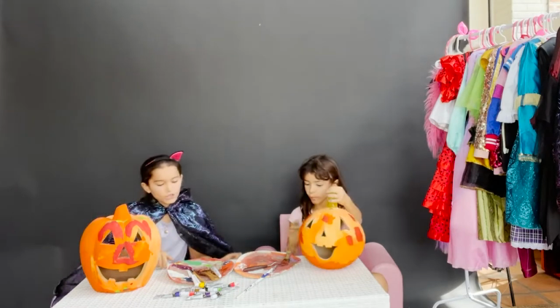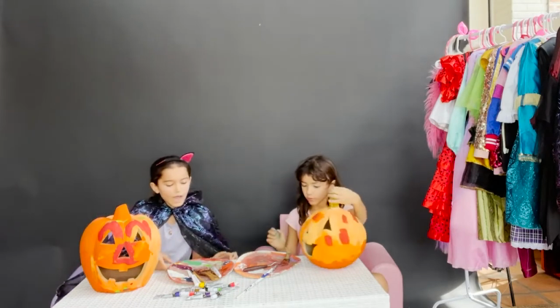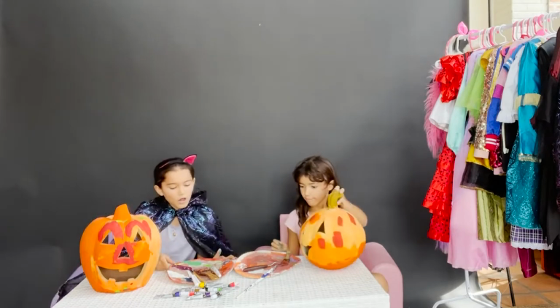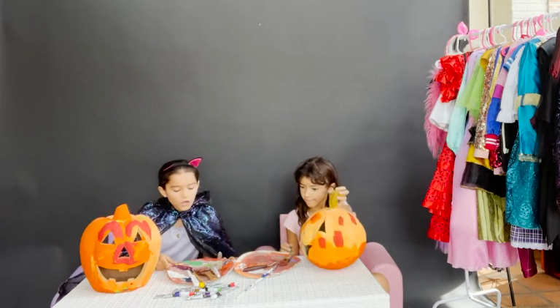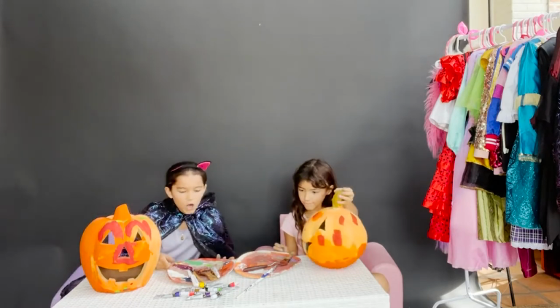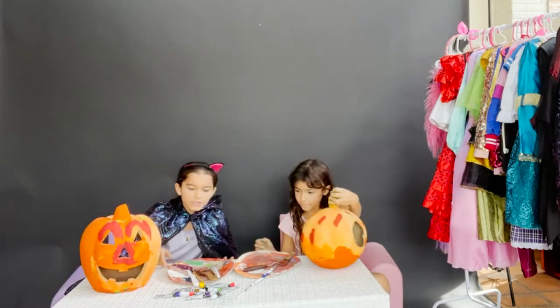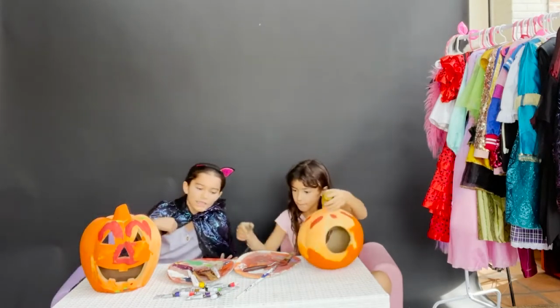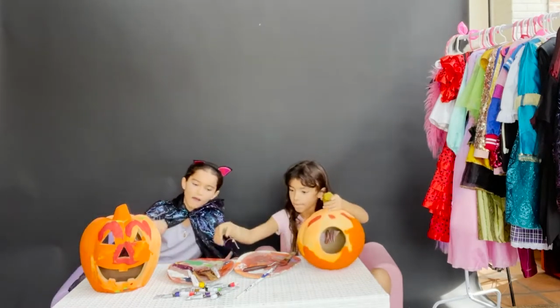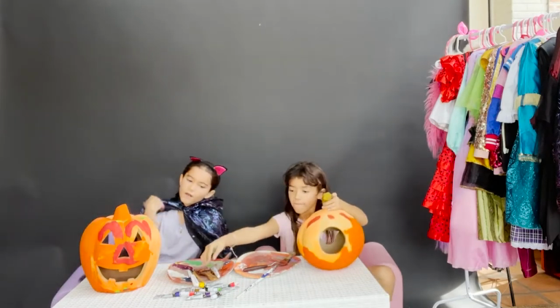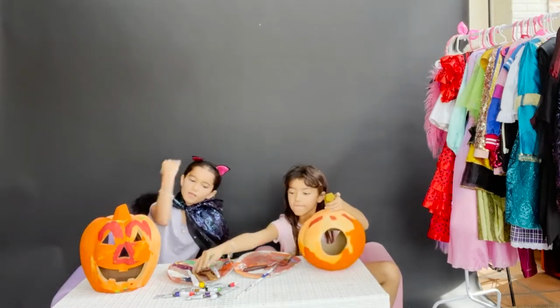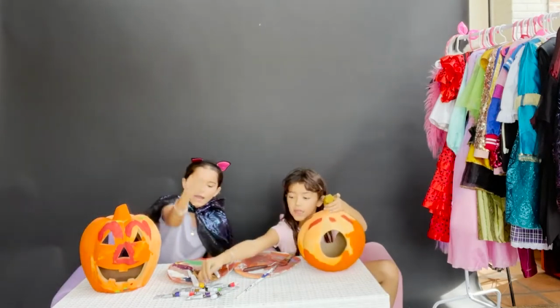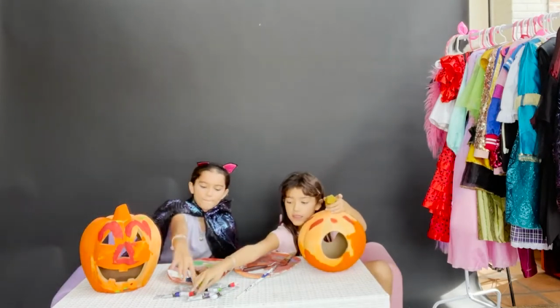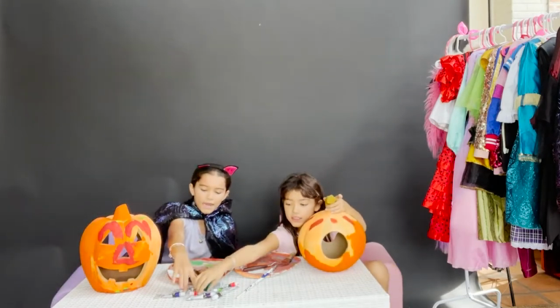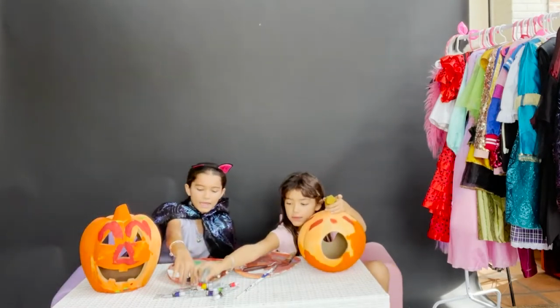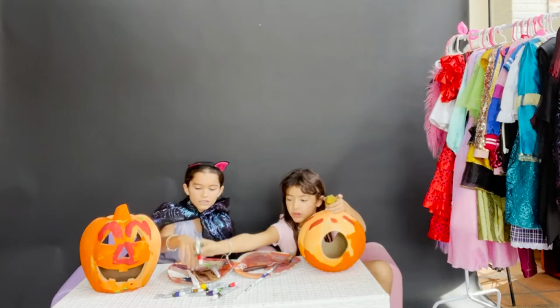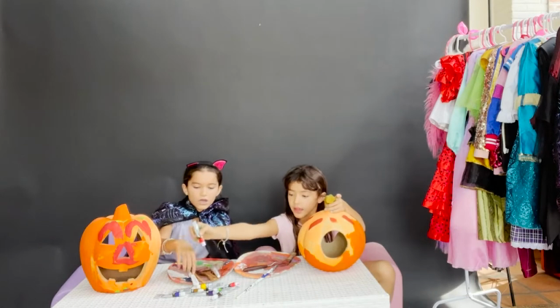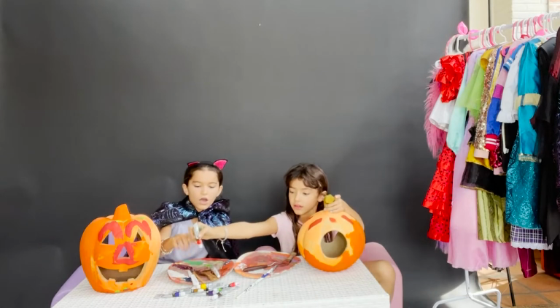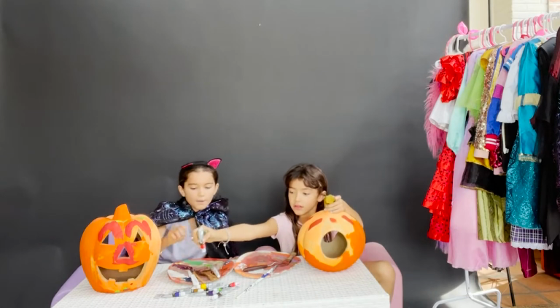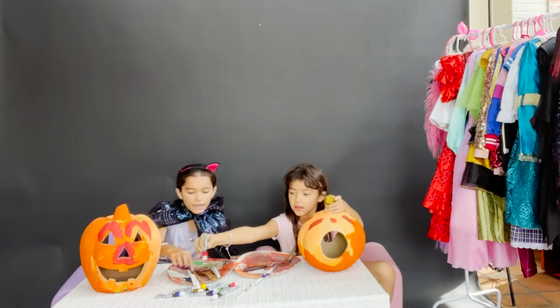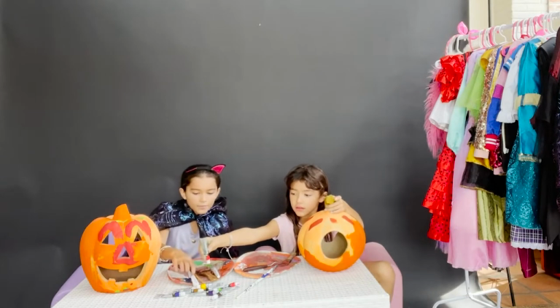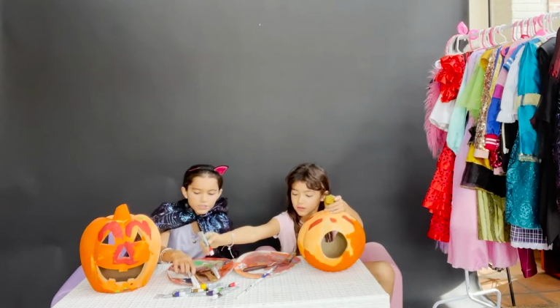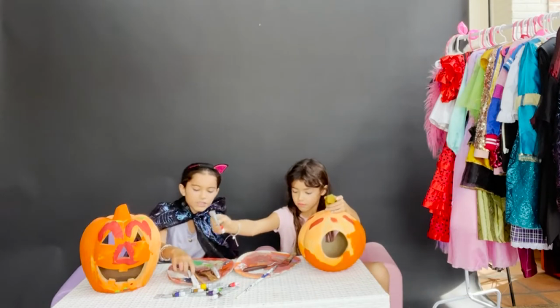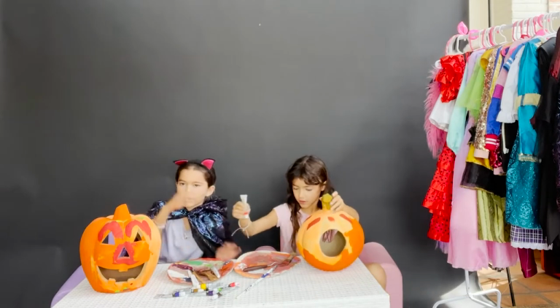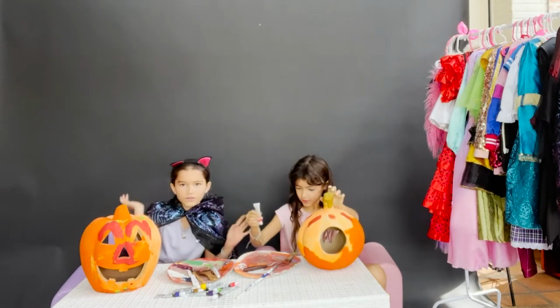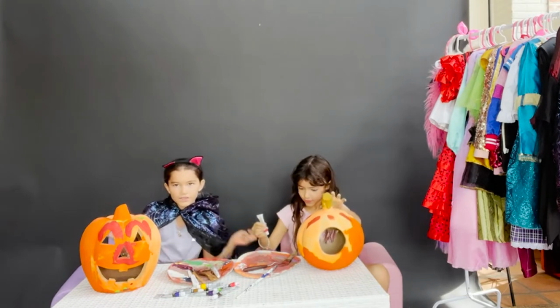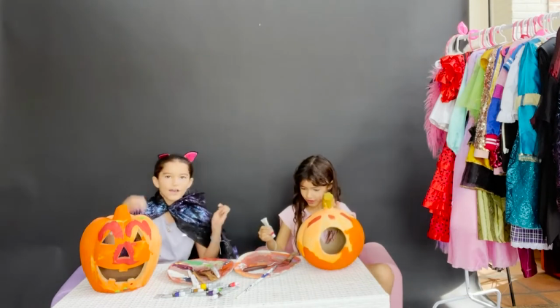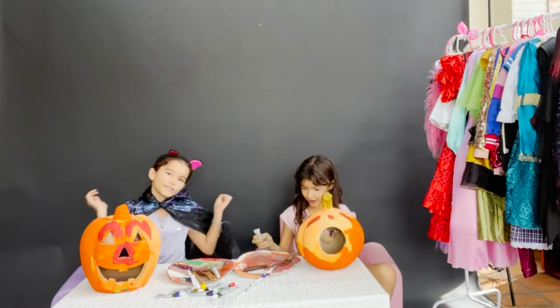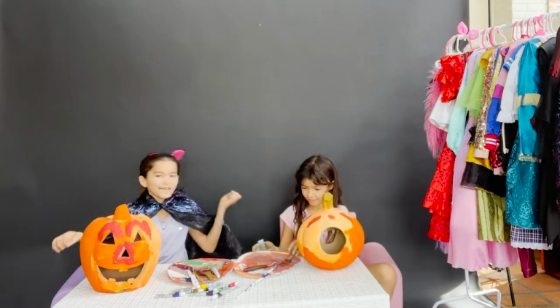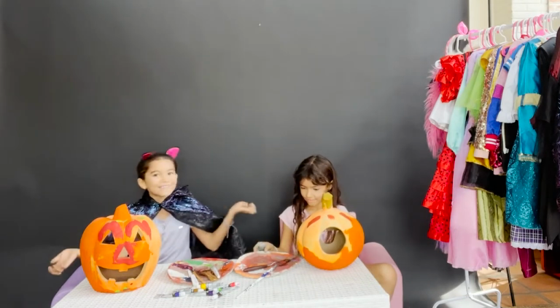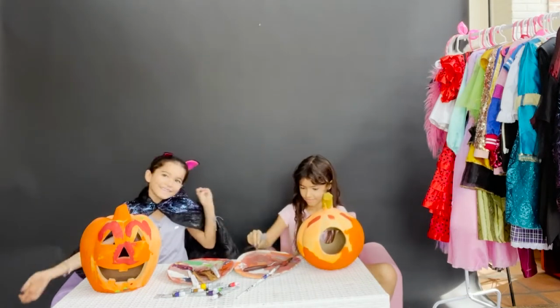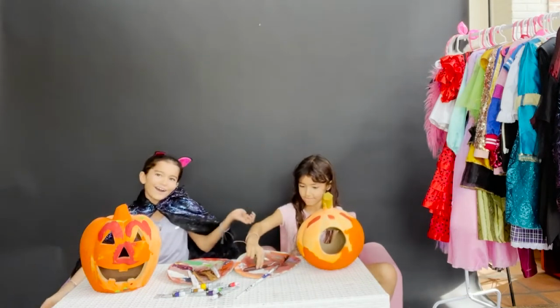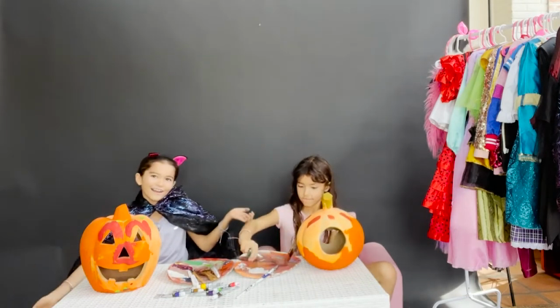So we have all our art stuff like paints, our paint brushes, and all those supplies. So let's get started.